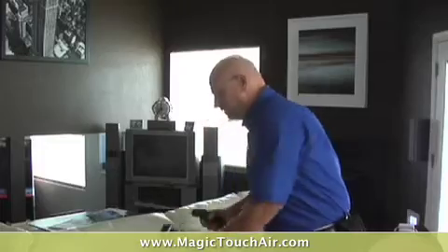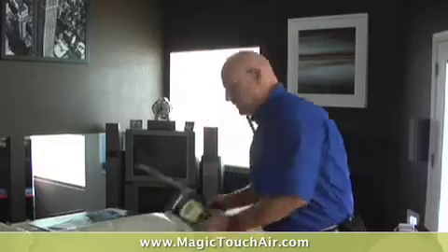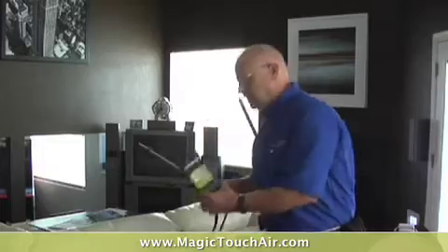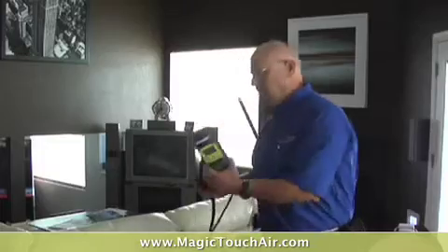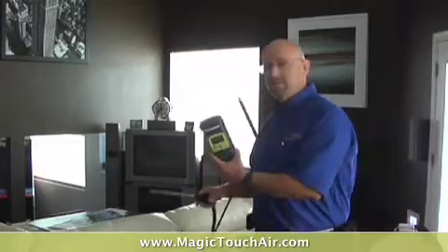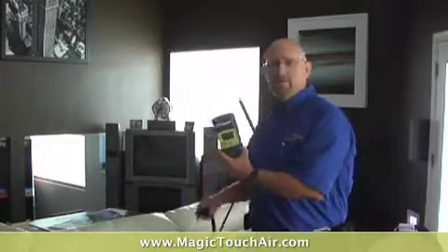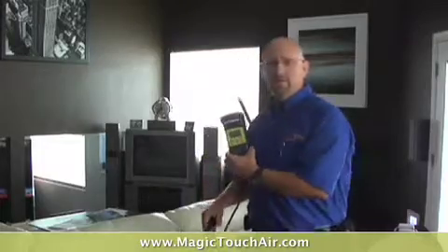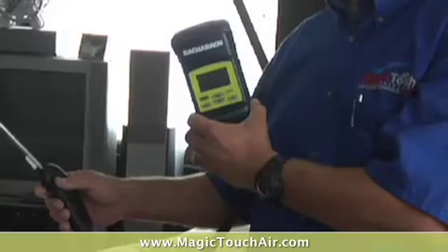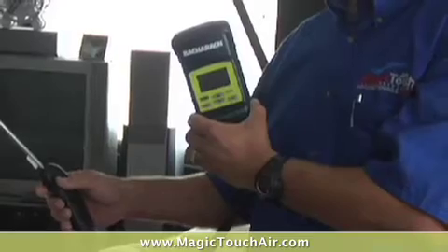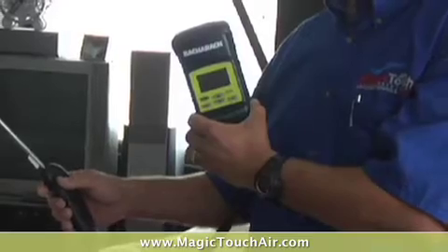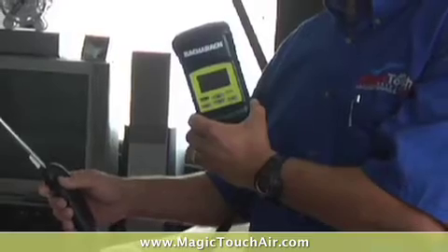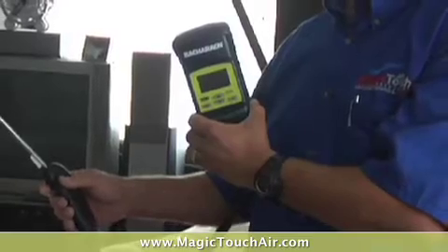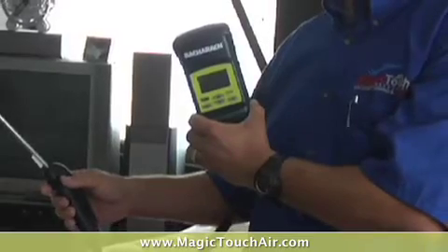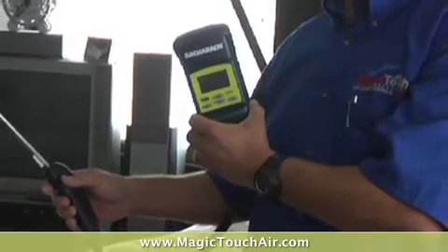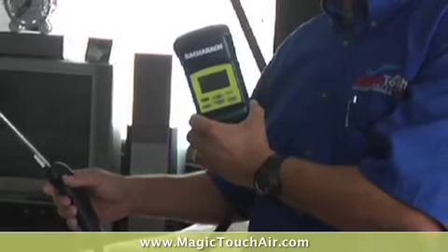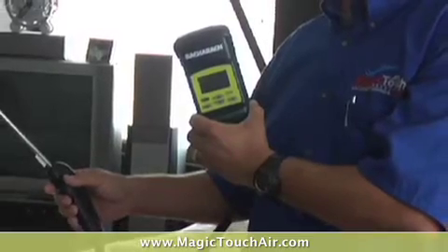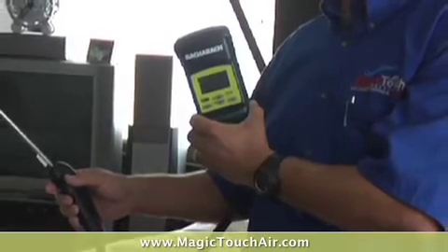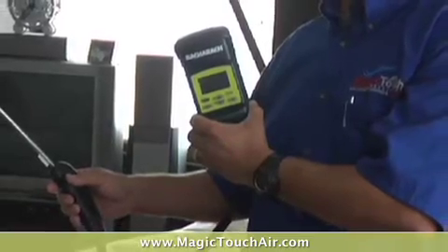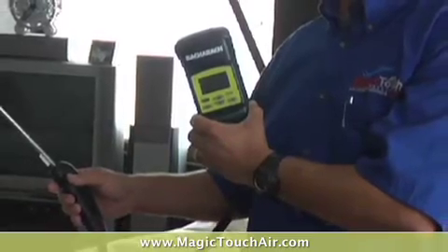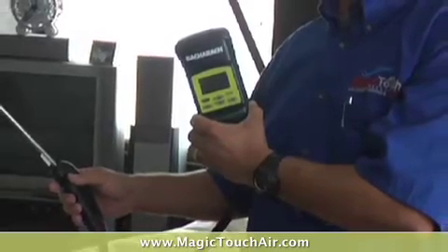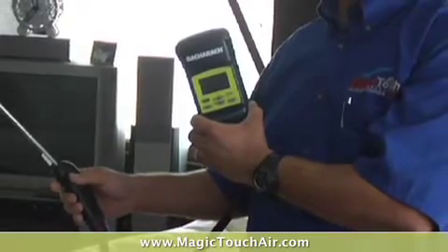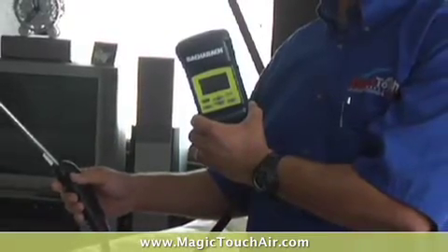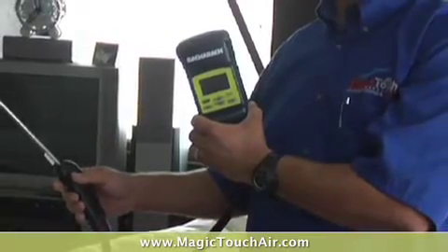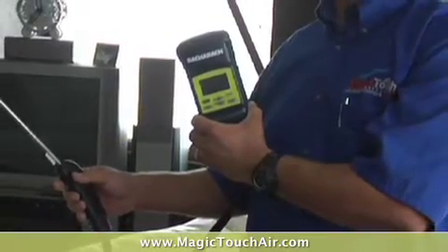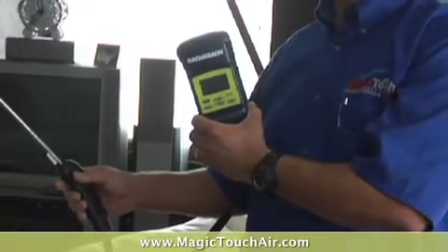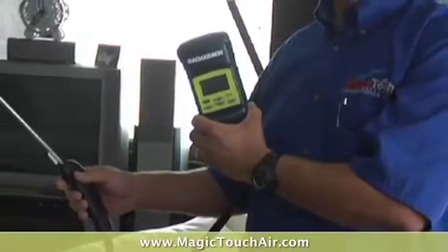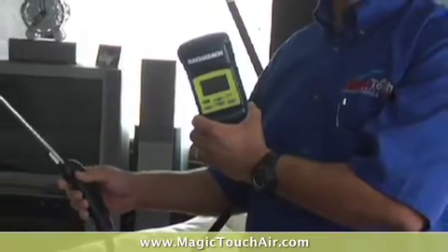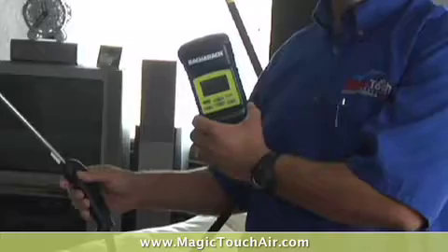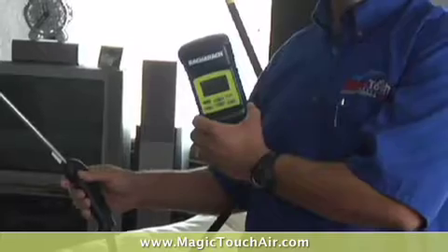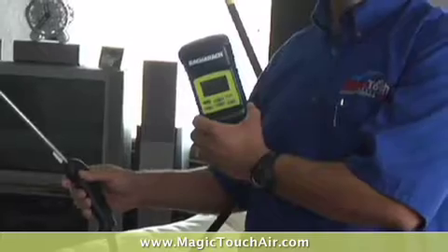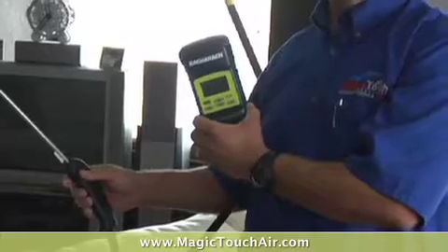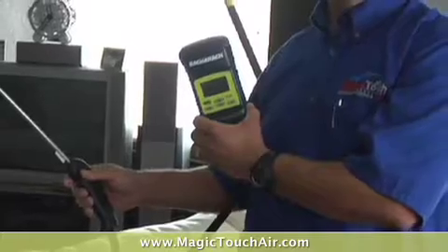Combustion analyzer meter — what this little guy does is tell us how well your combustion appliance is working.